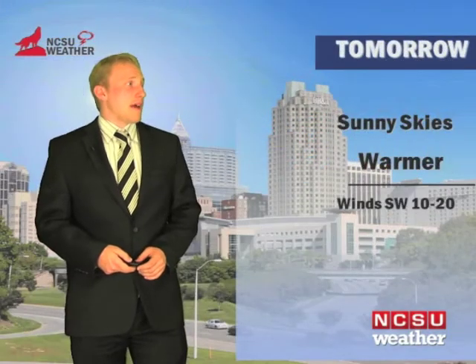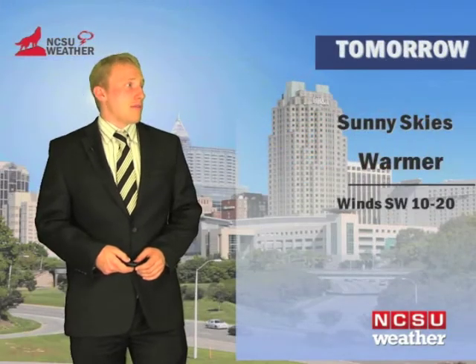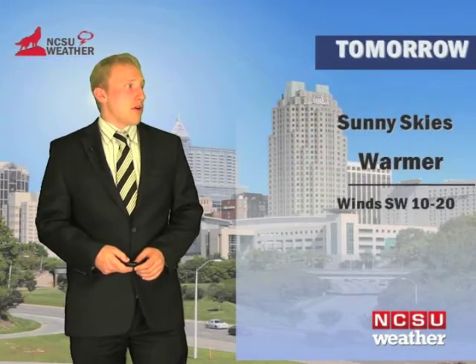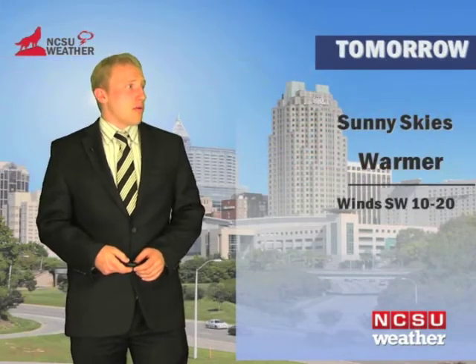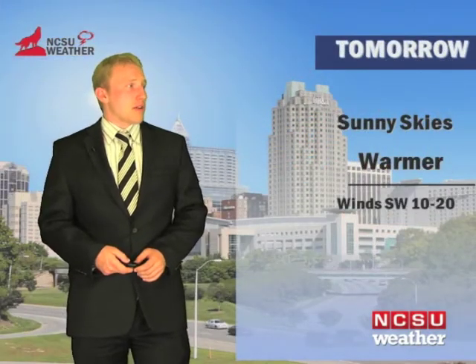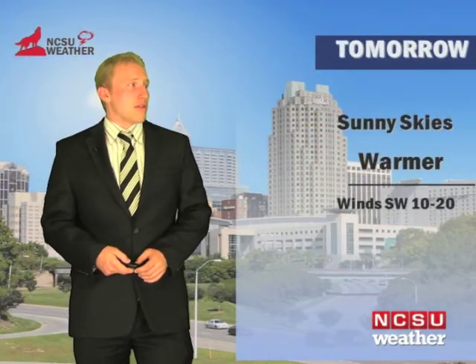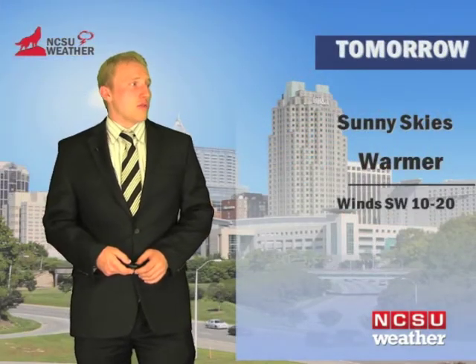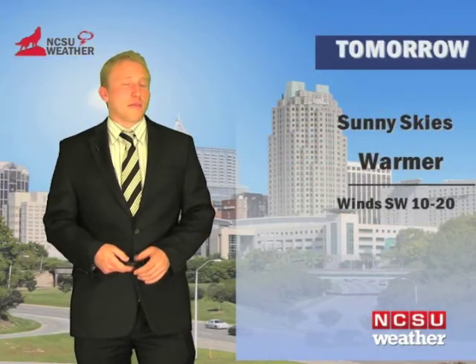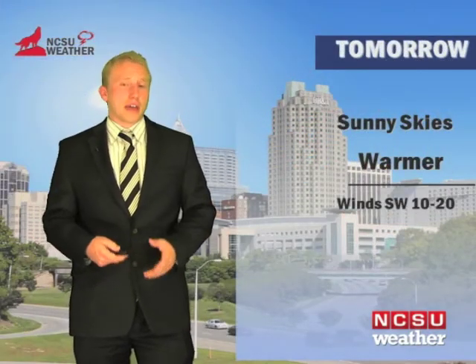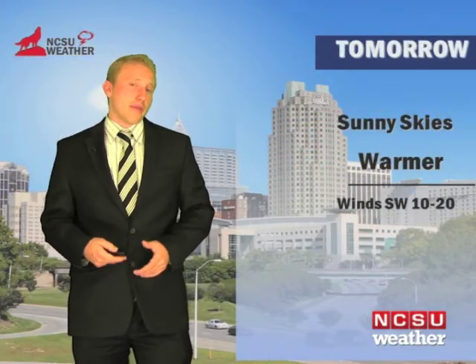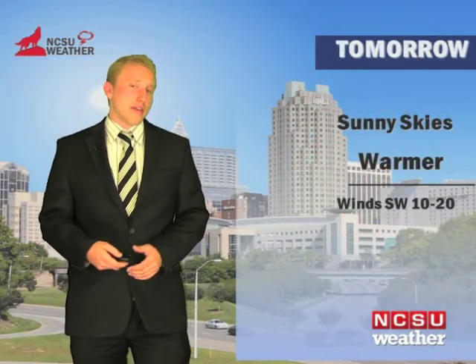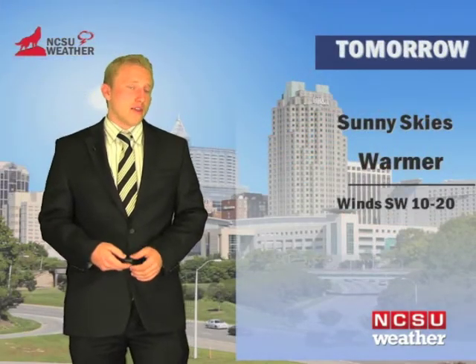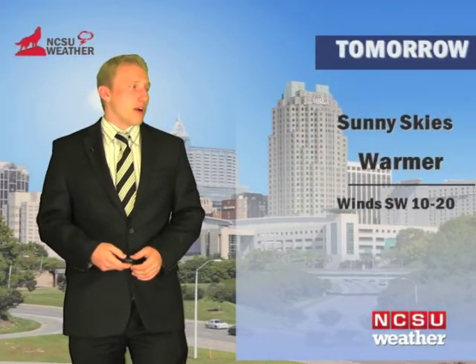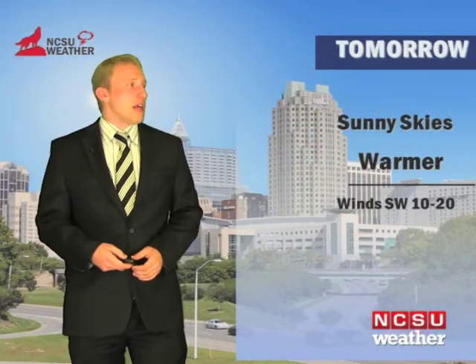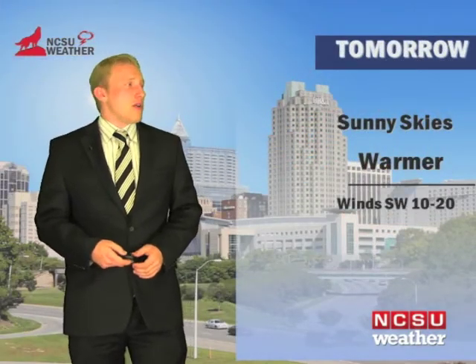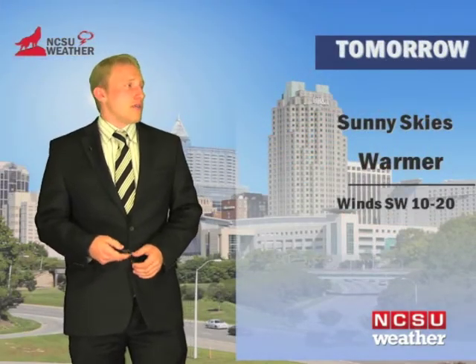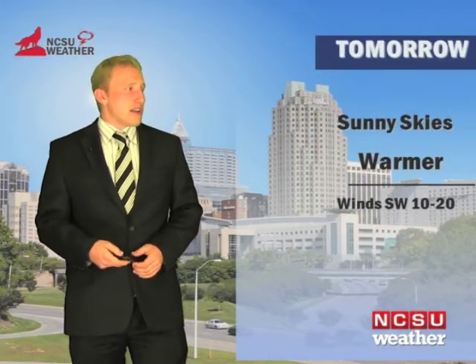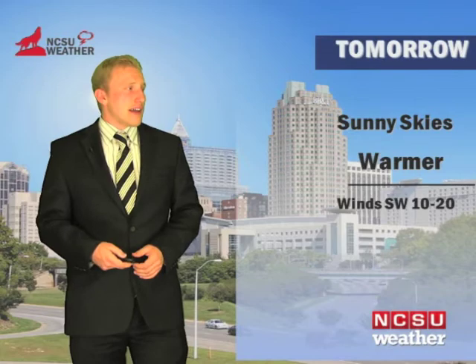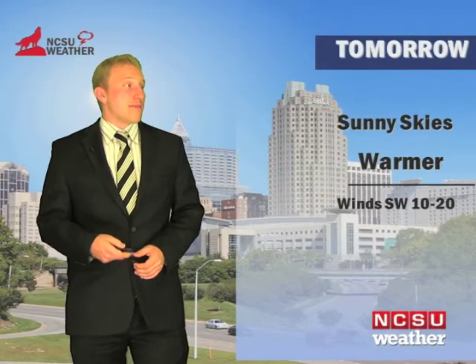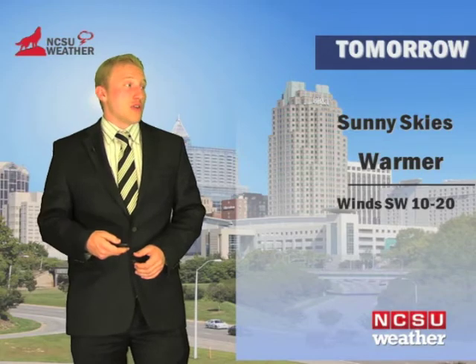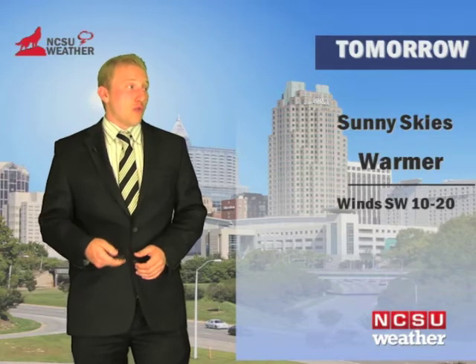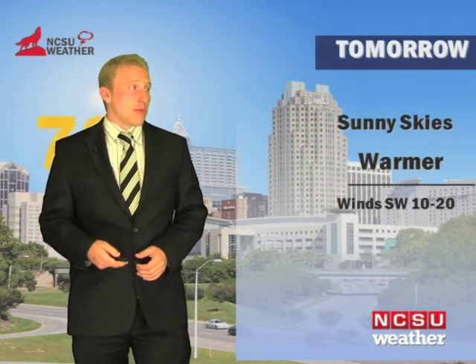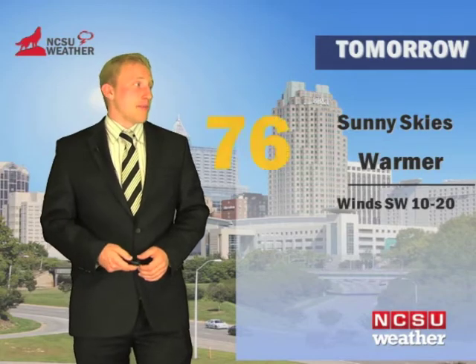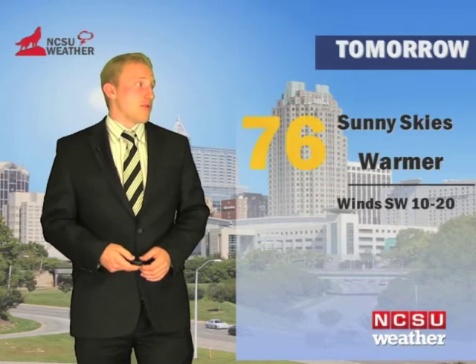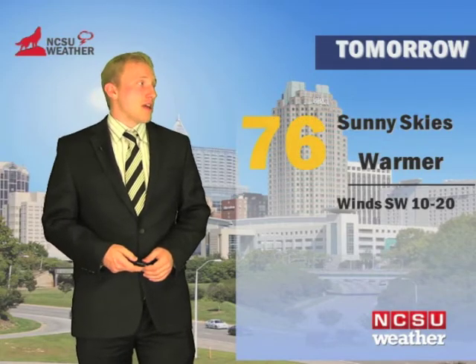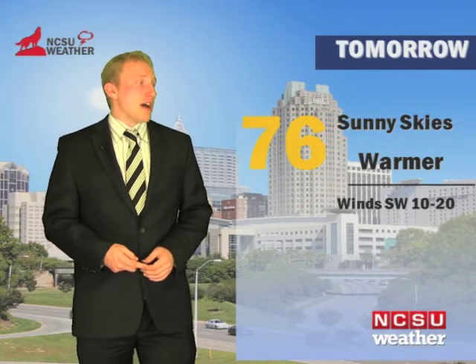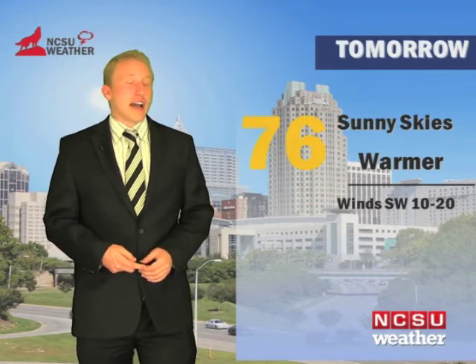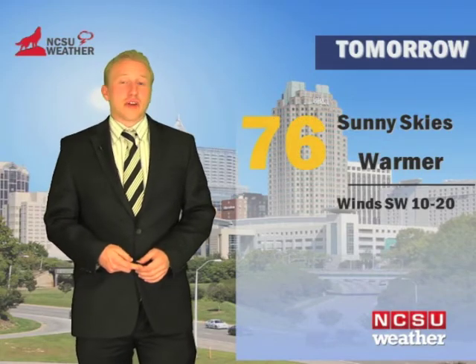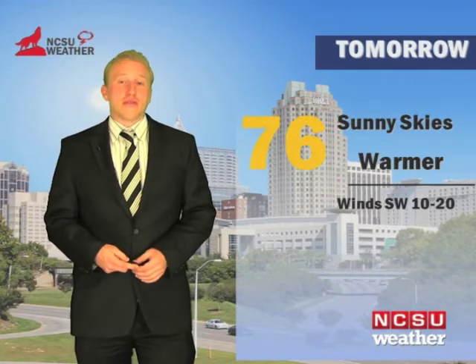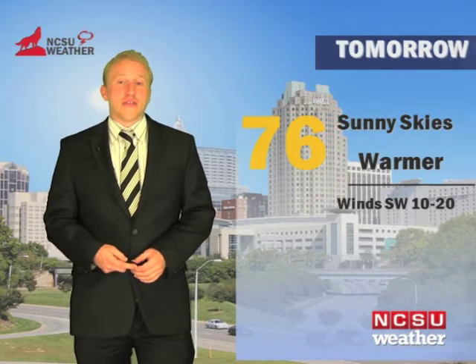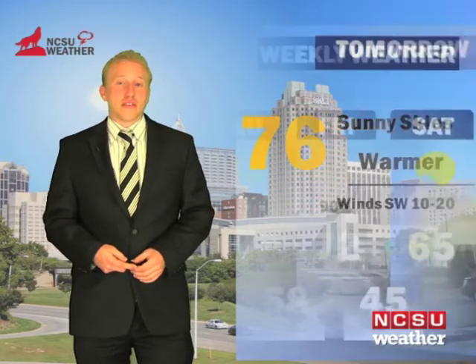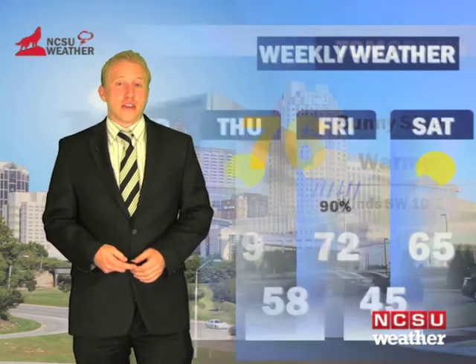Tomorrow we're going to see those winds picking up to around 10 to 20 miles per hour, sunny skies, and much warmer temperatures with a high around 76.